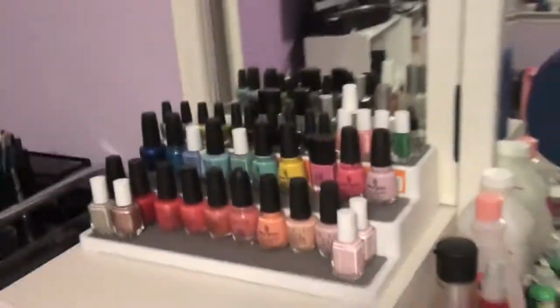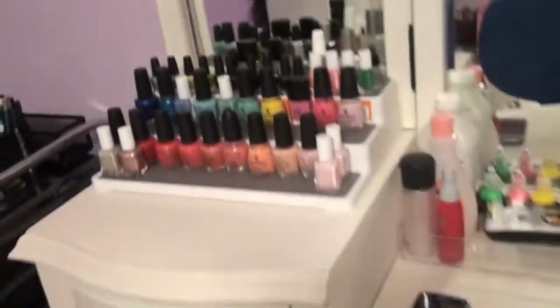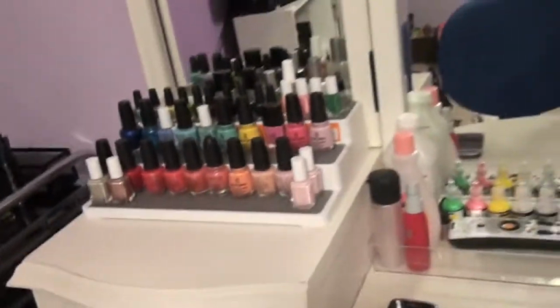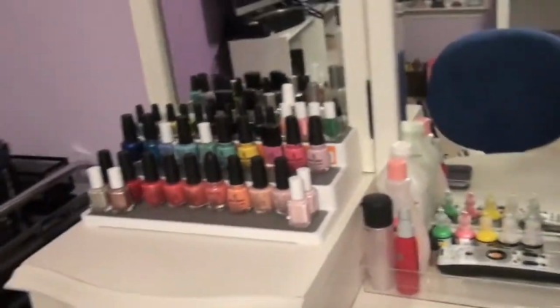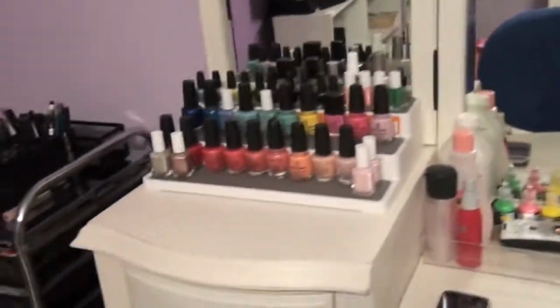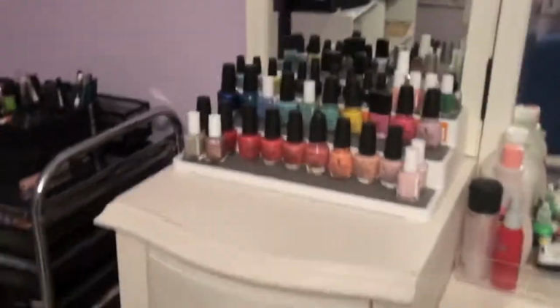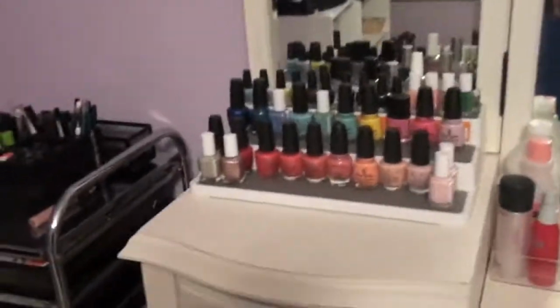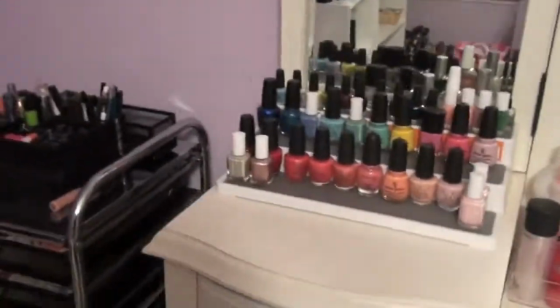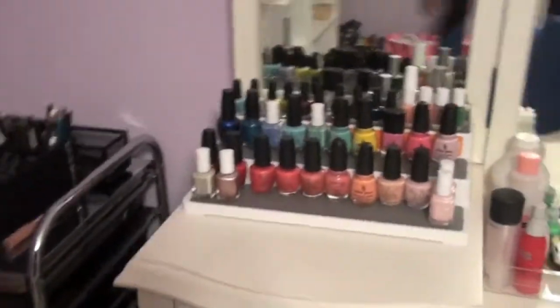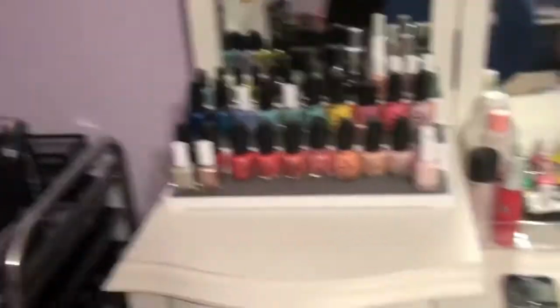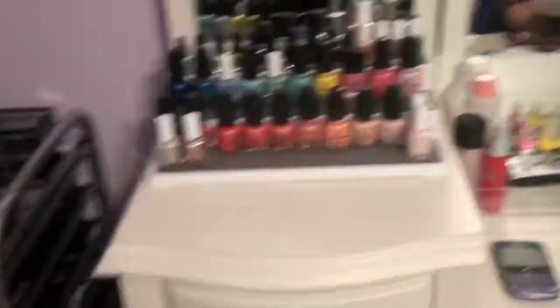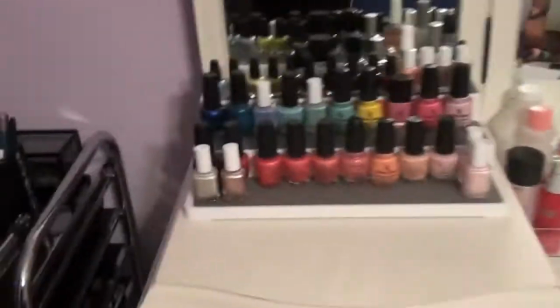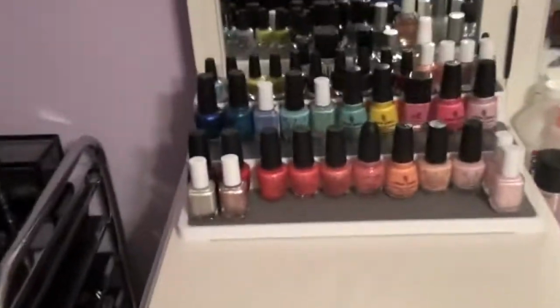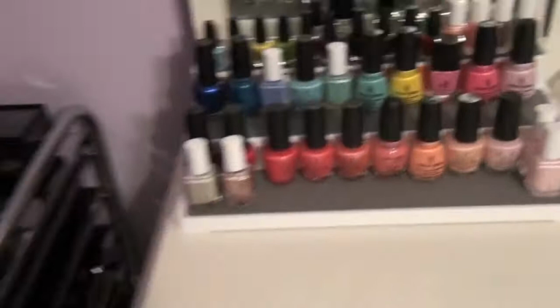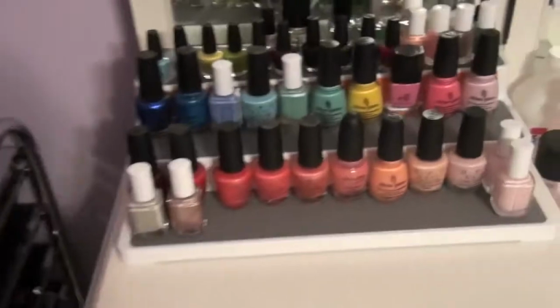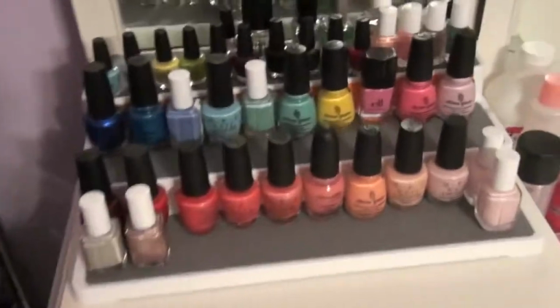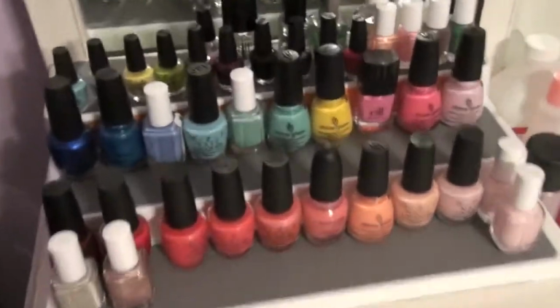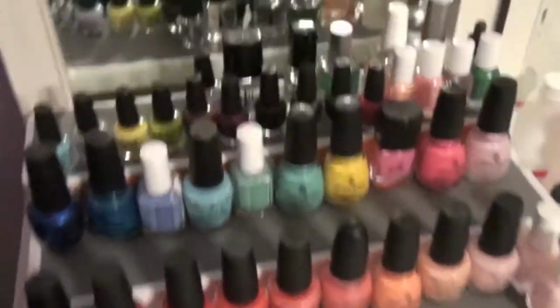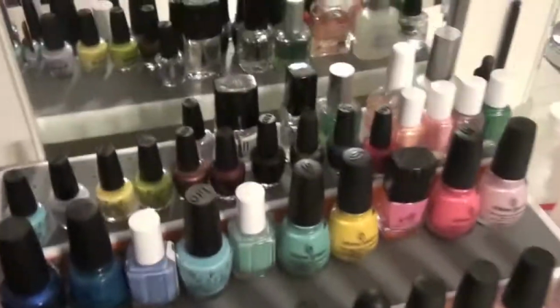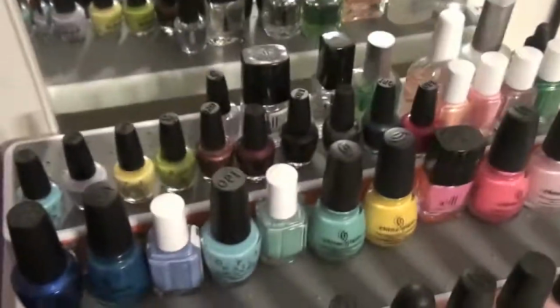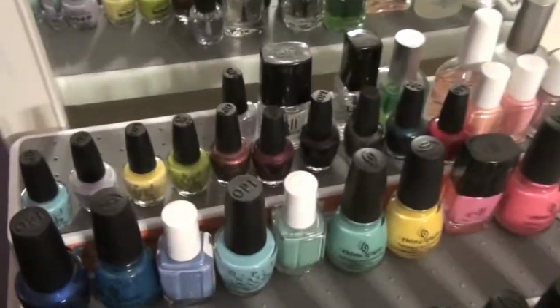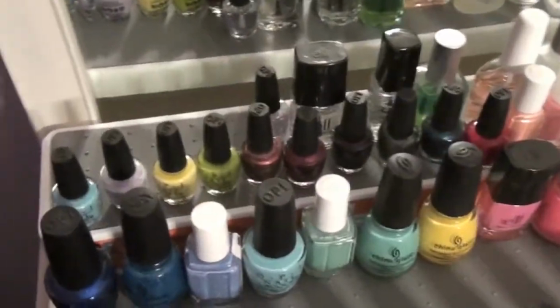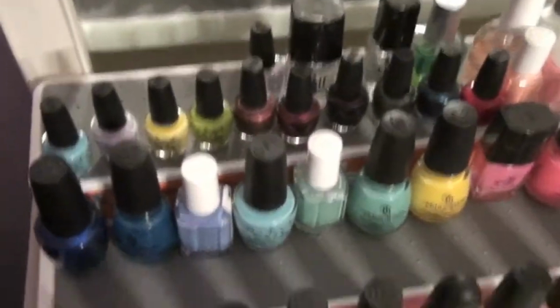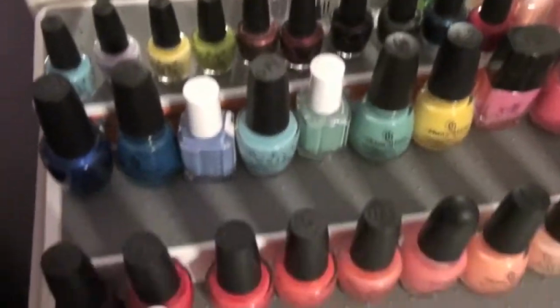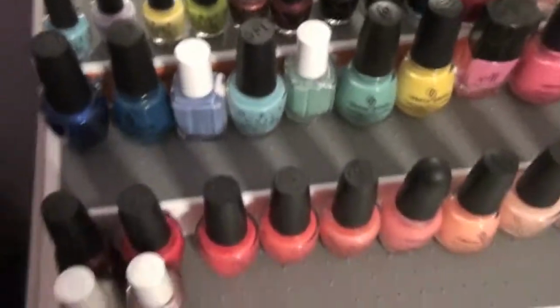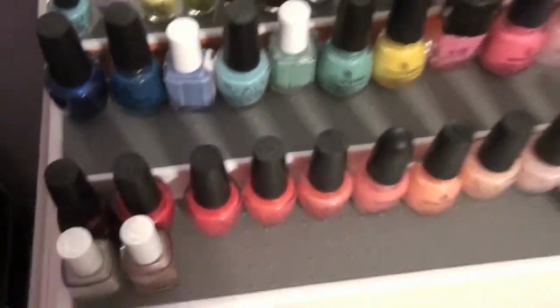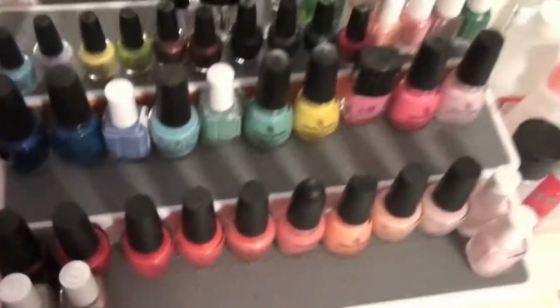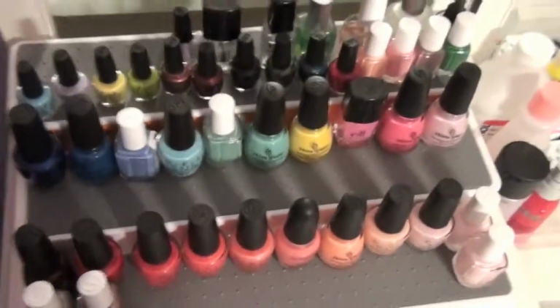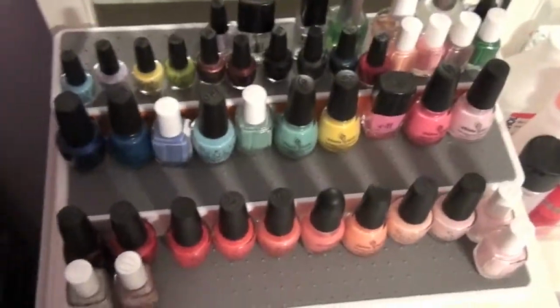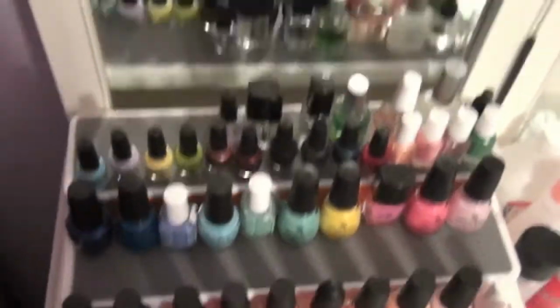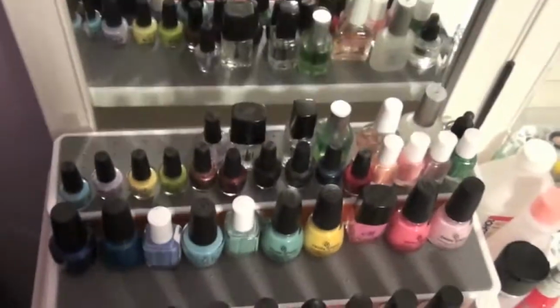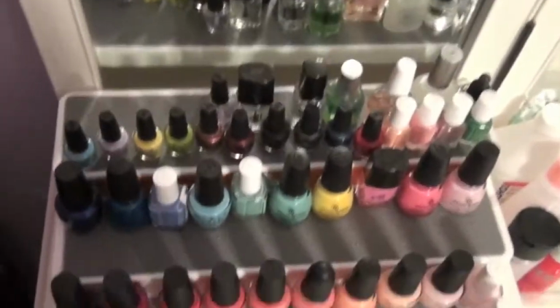I have my nail polish on this lovely spice rack, which is awesome. So those are my nail polishes.